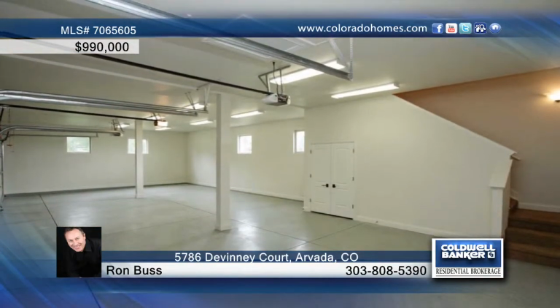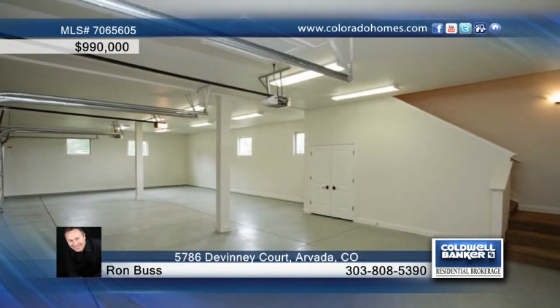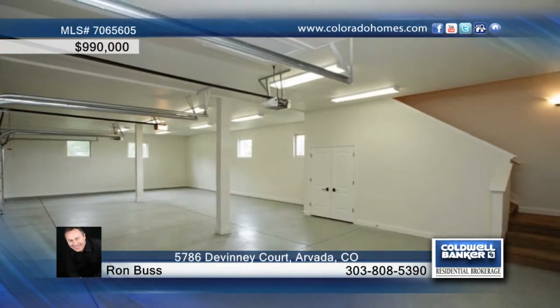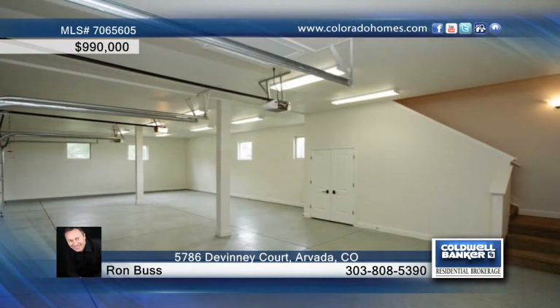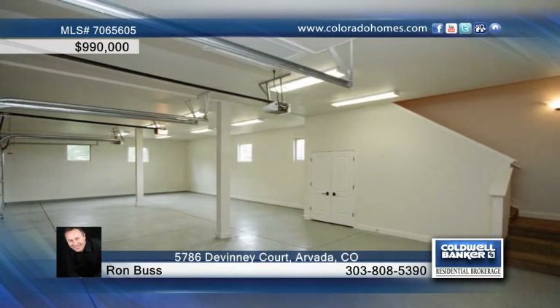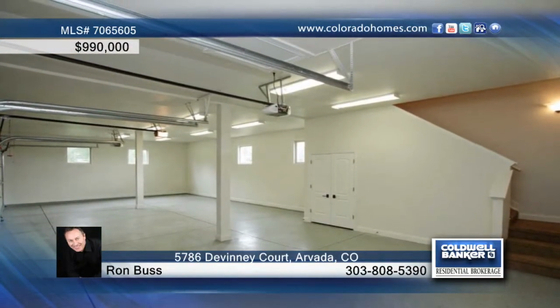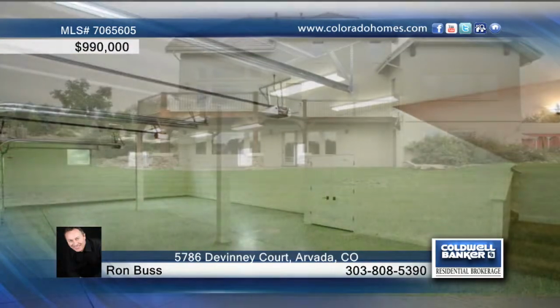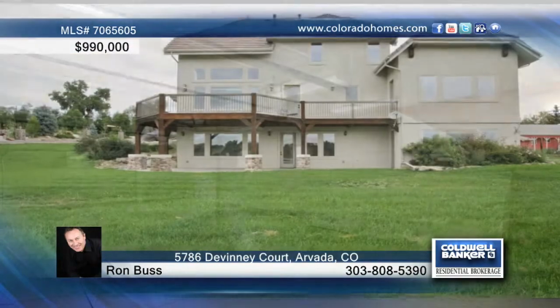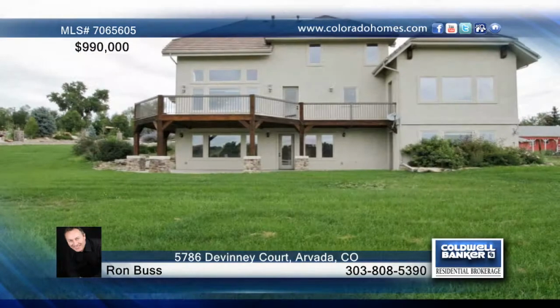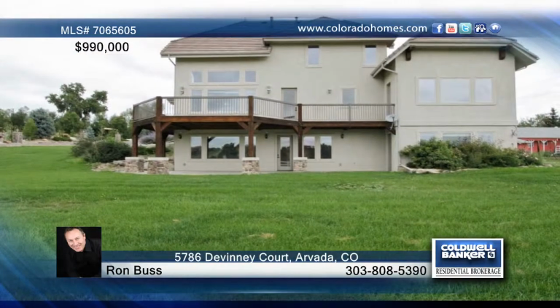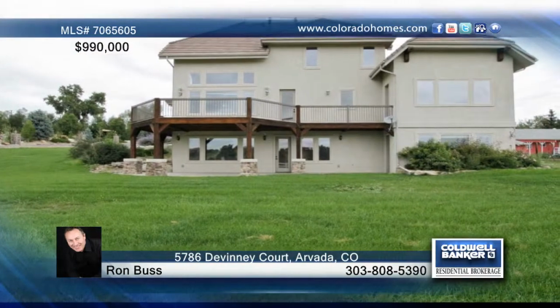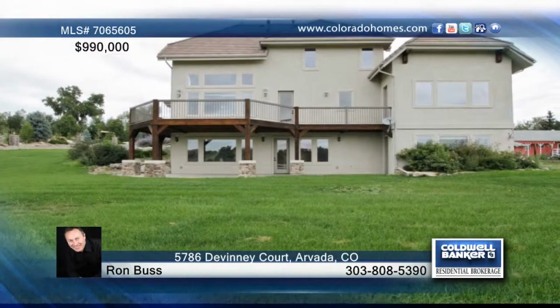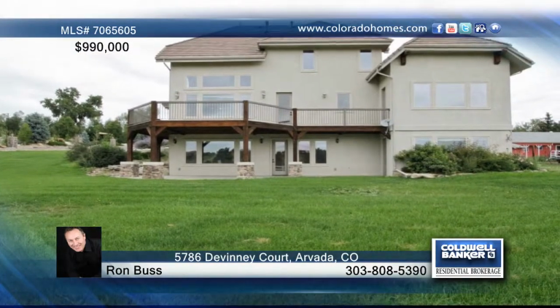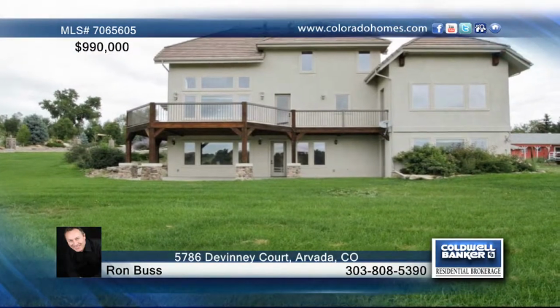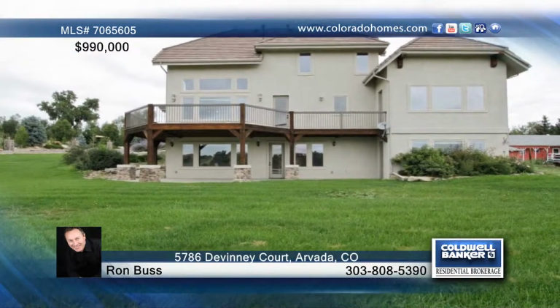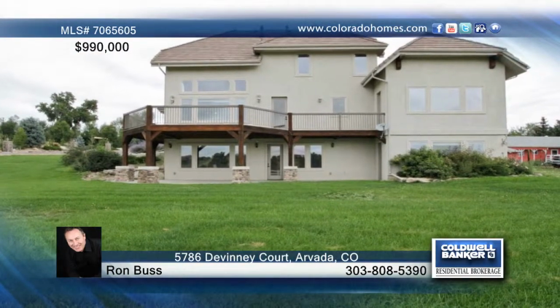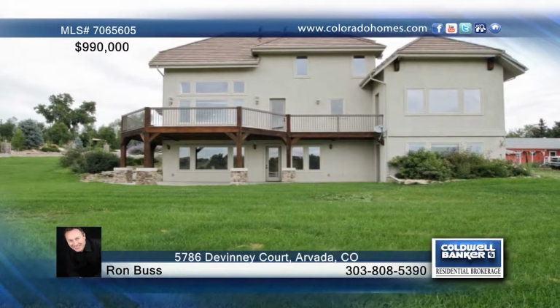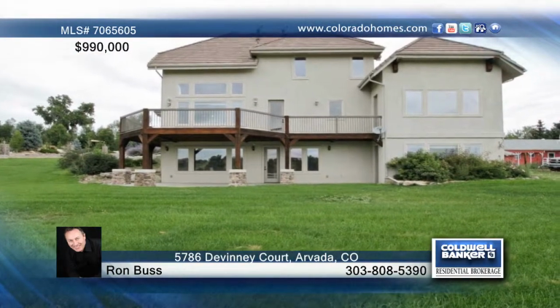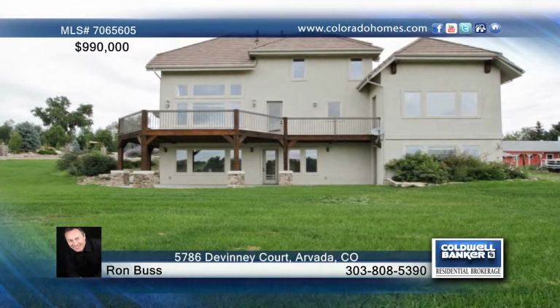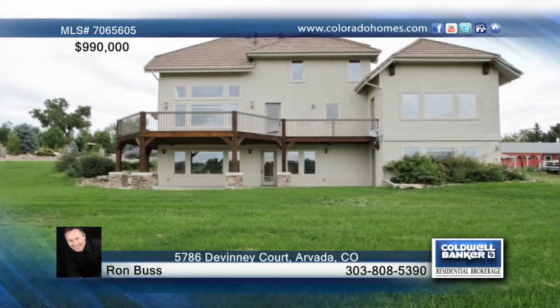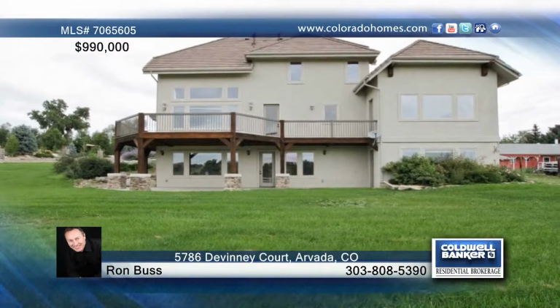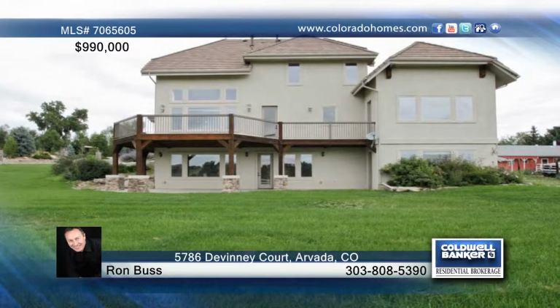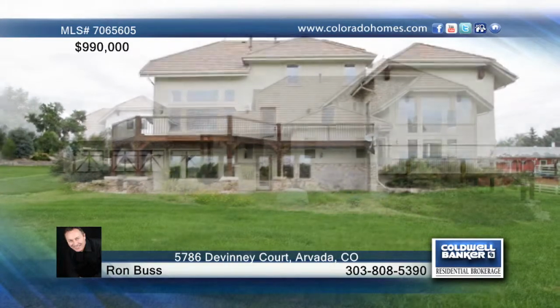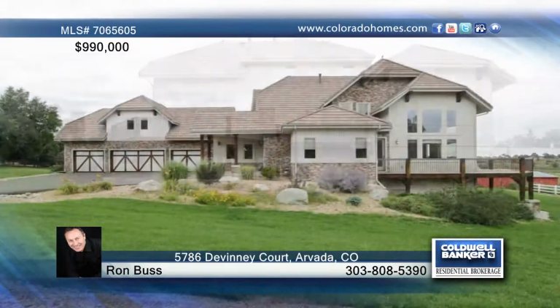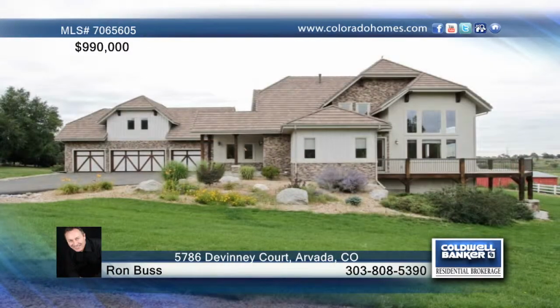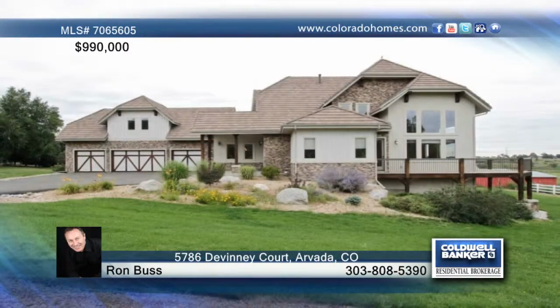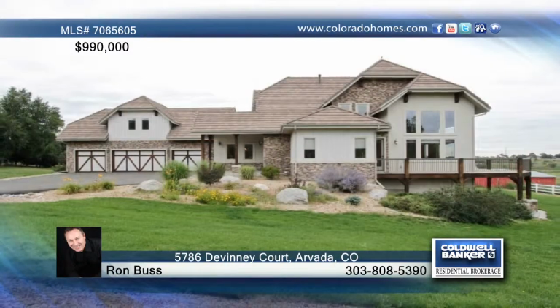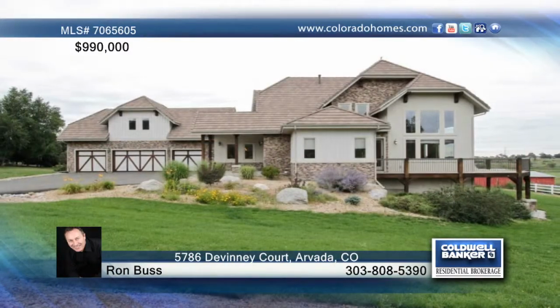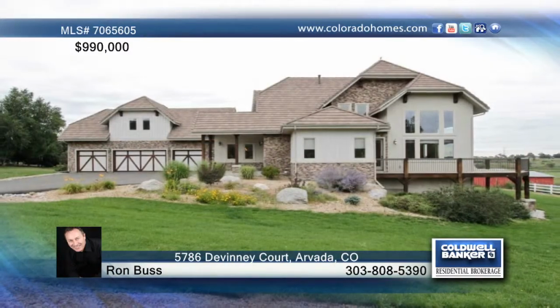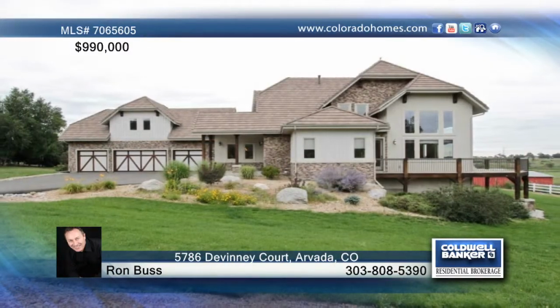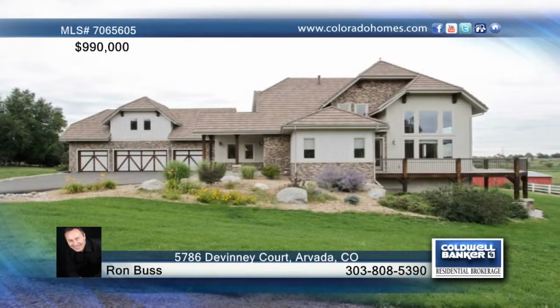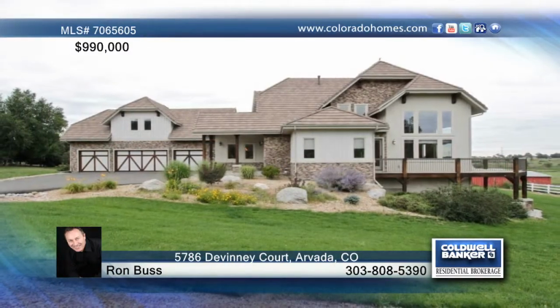This five-bedroom, four-bath home is absolutely perfect for you. Call Ron Buss for the keys to this home.